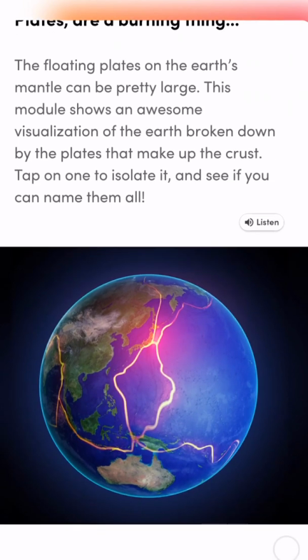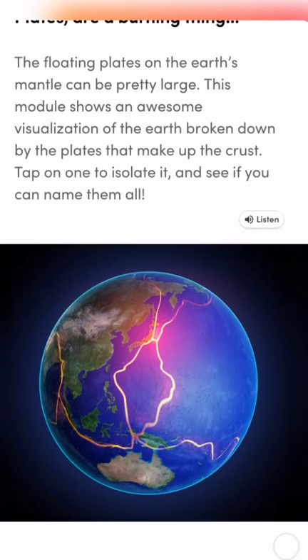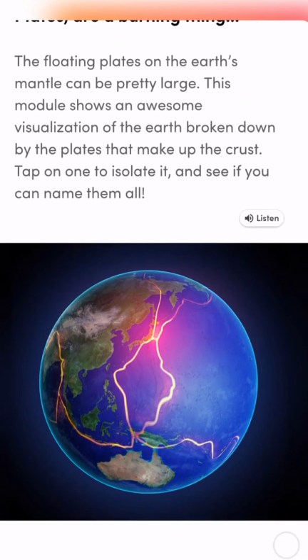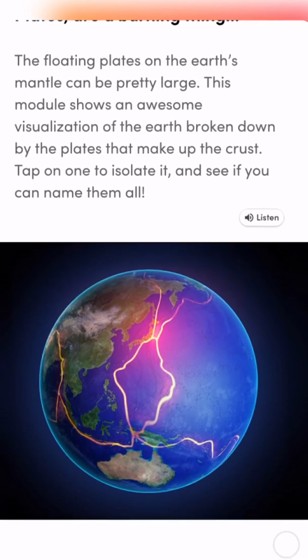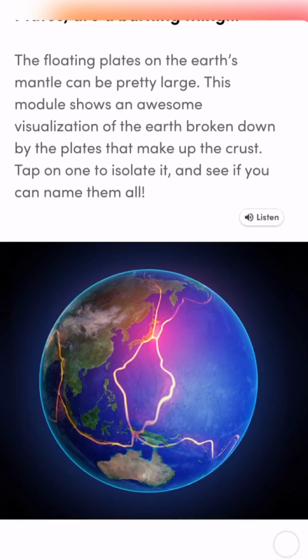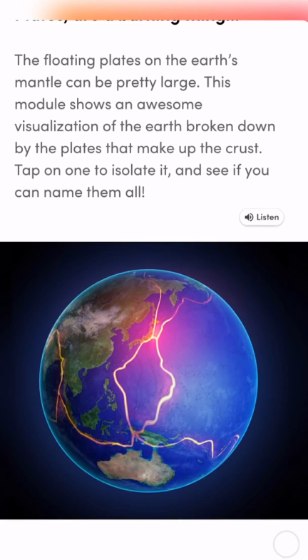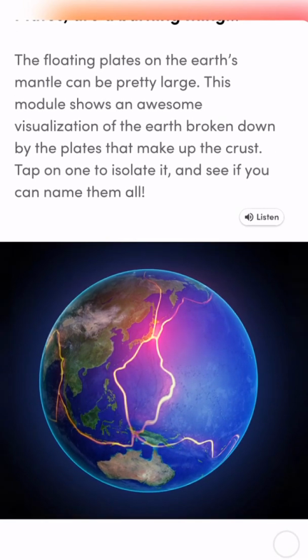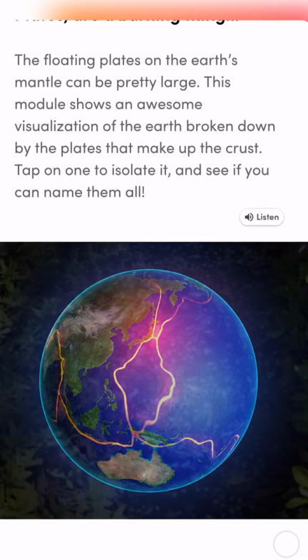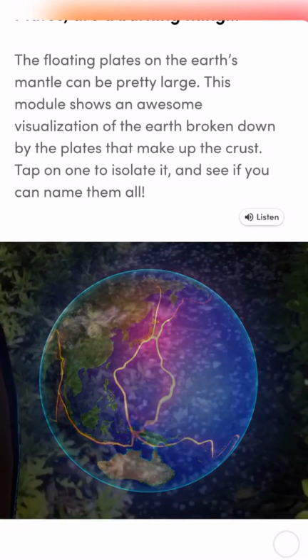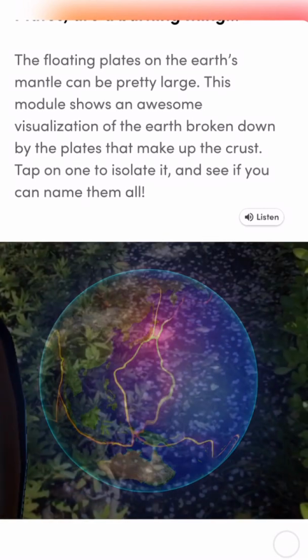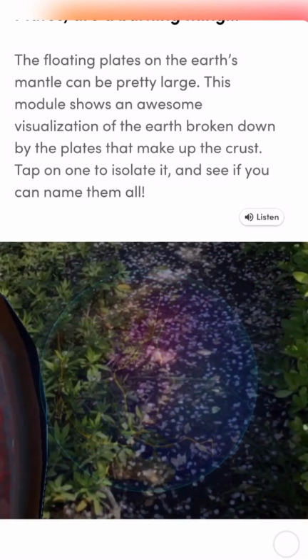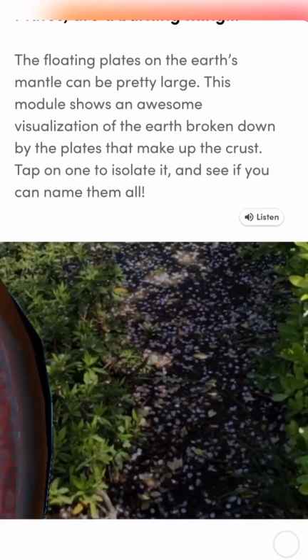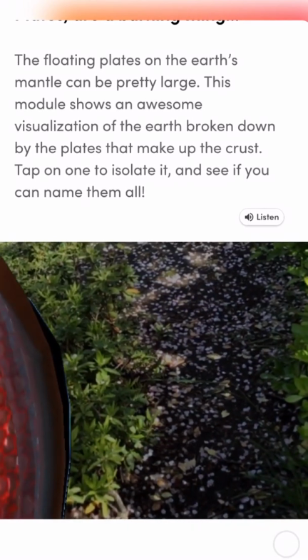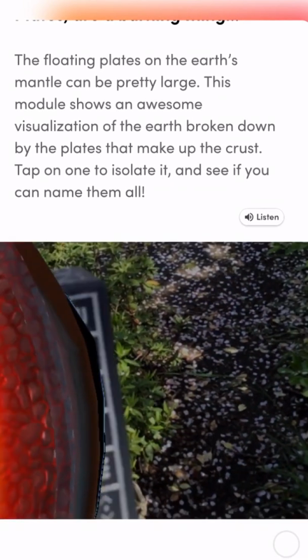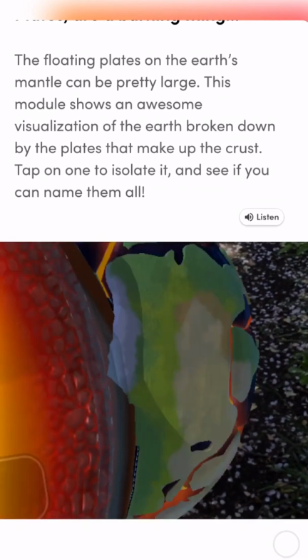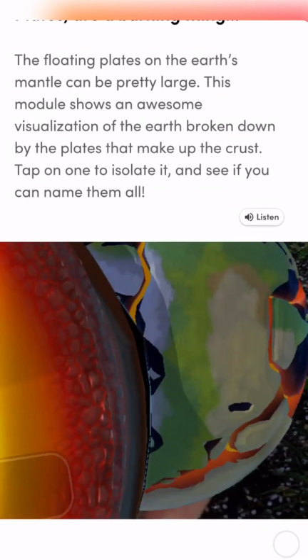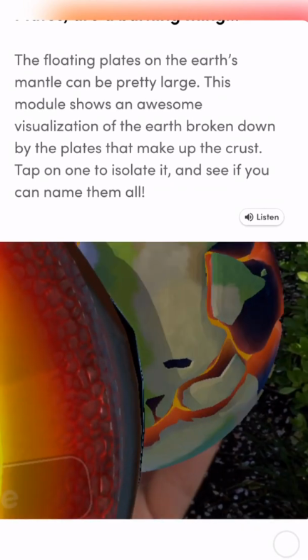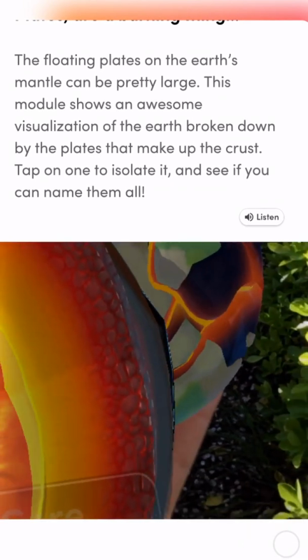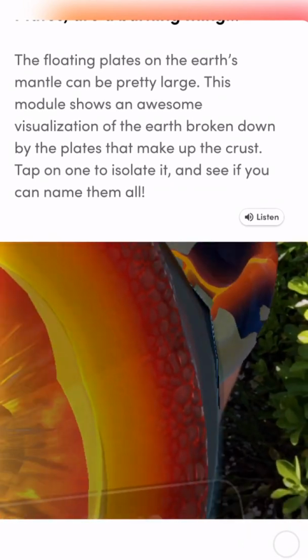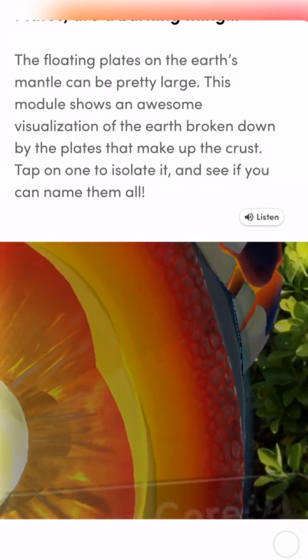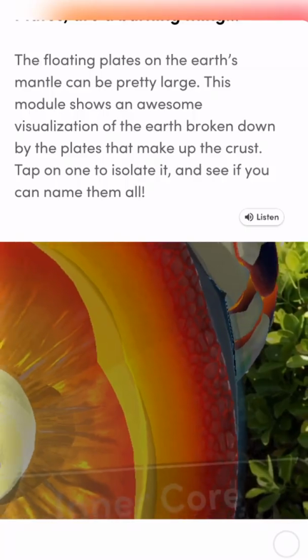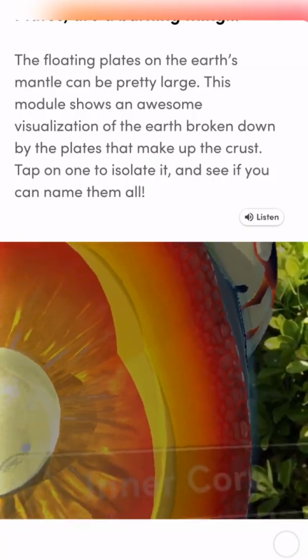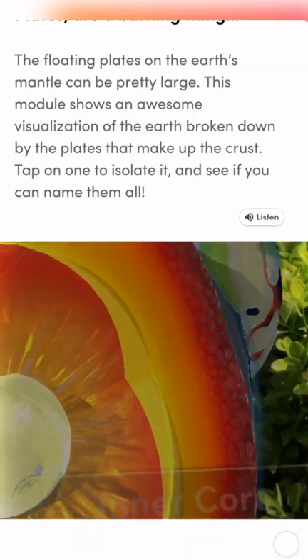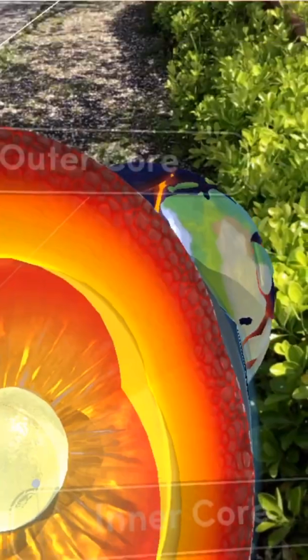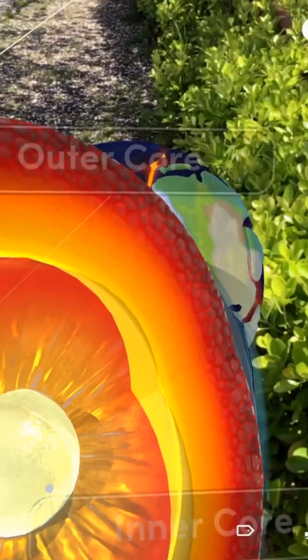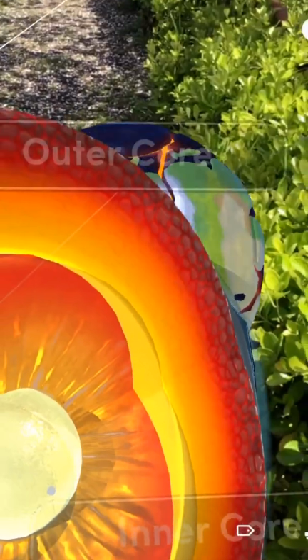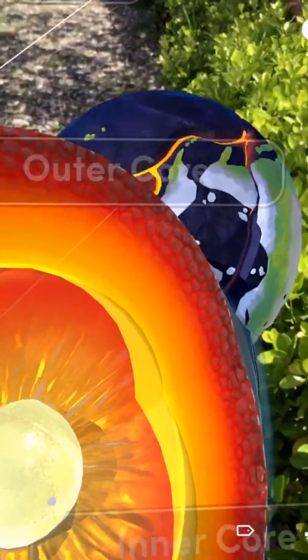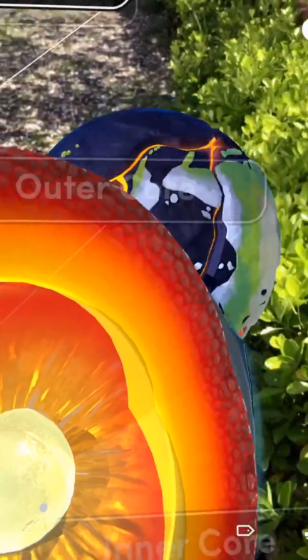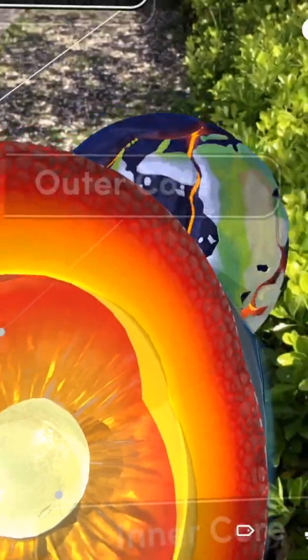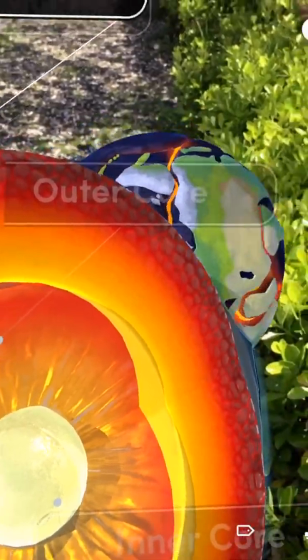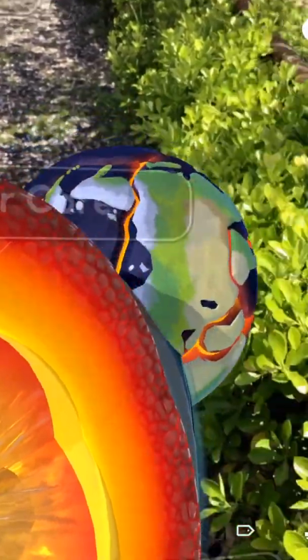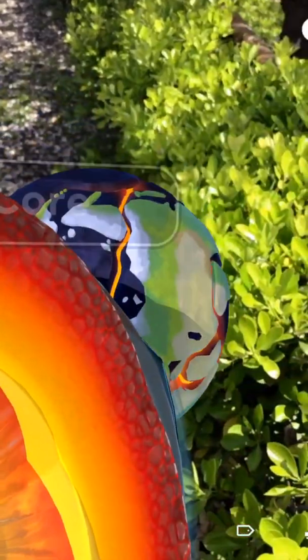The floating plates on the earth's mantle can be pretty large. This module shows an awesome visualization of the earth broken down by the plates that make up the crust. Tap on one to isolate it and see if you can name them all.